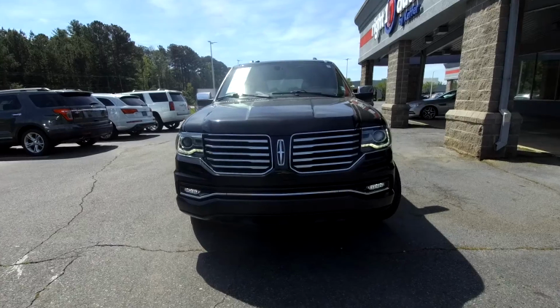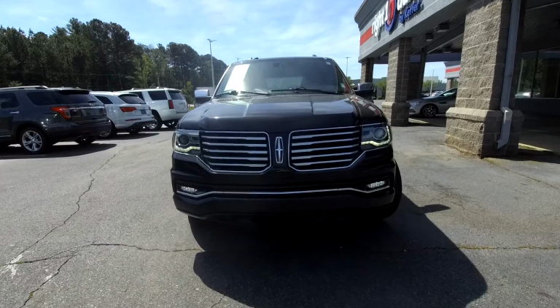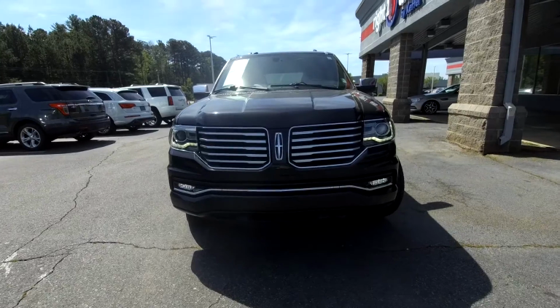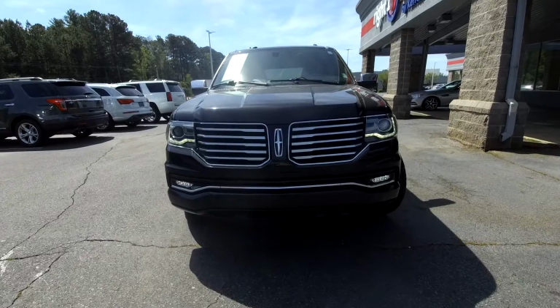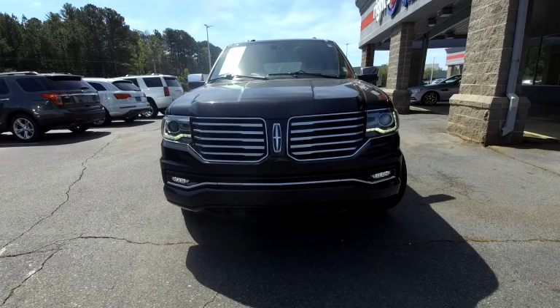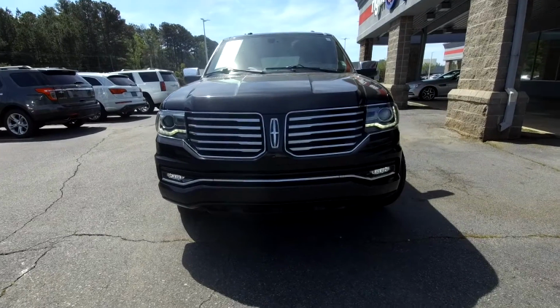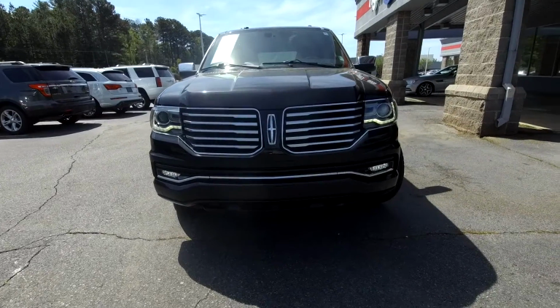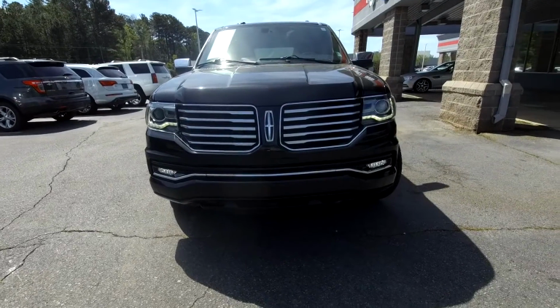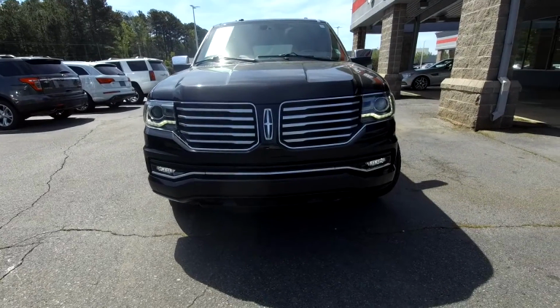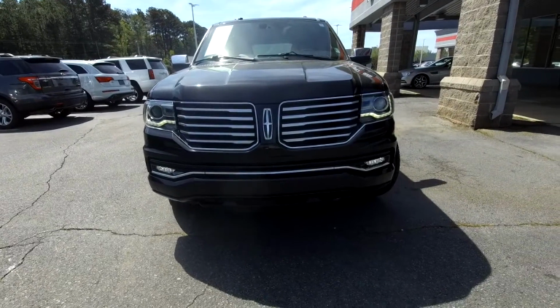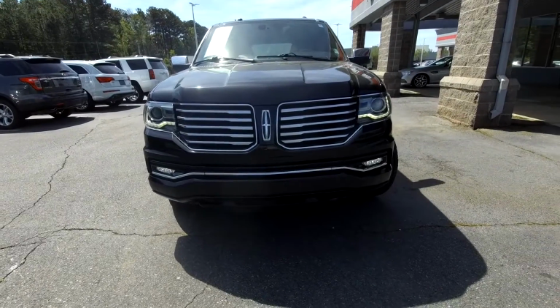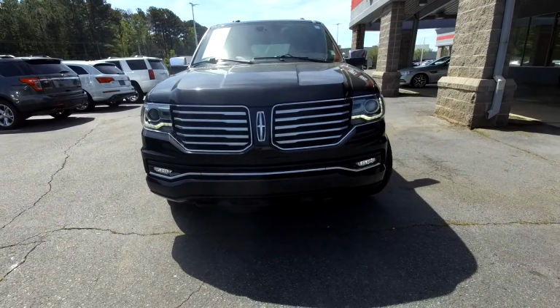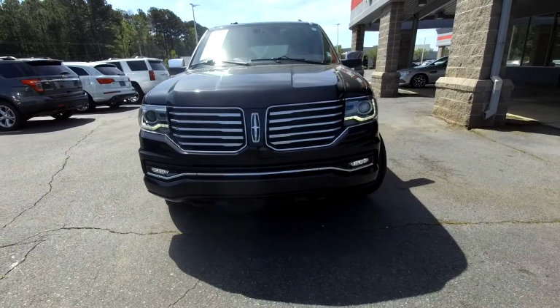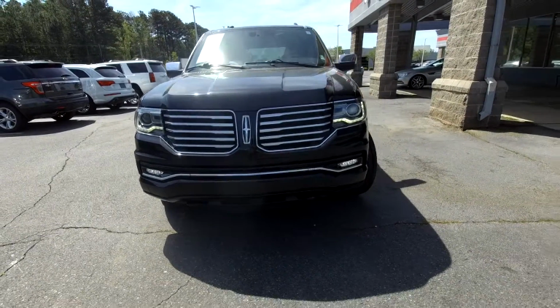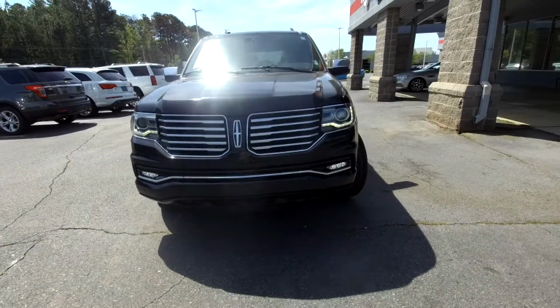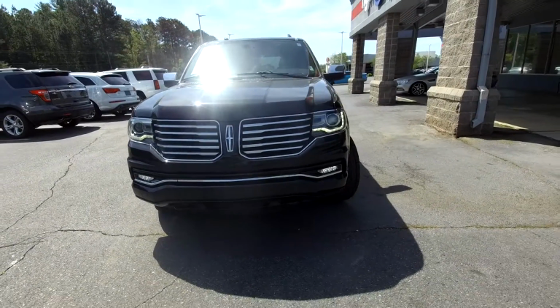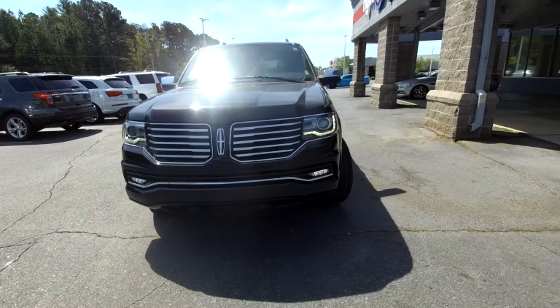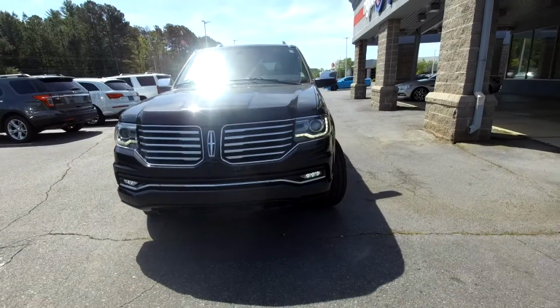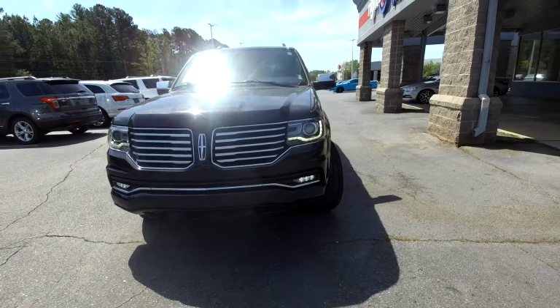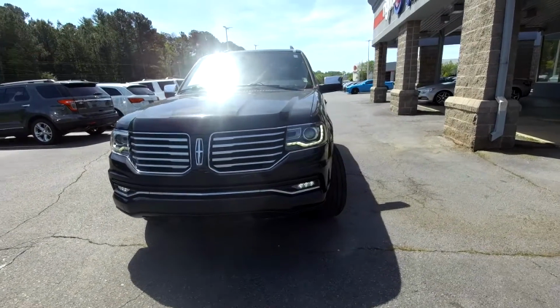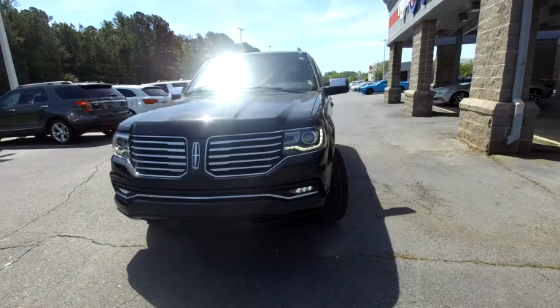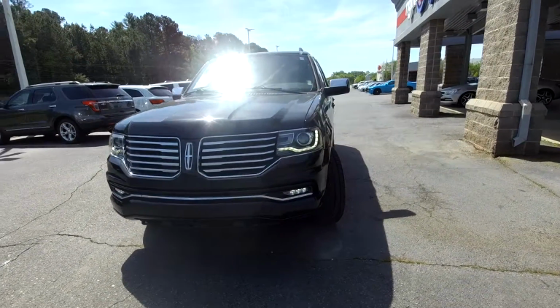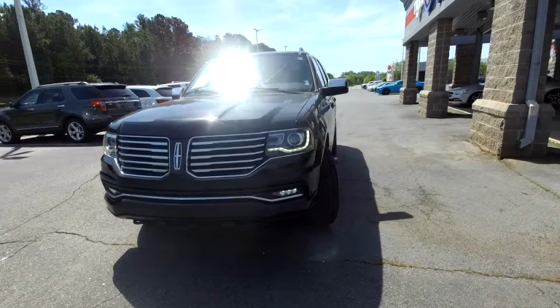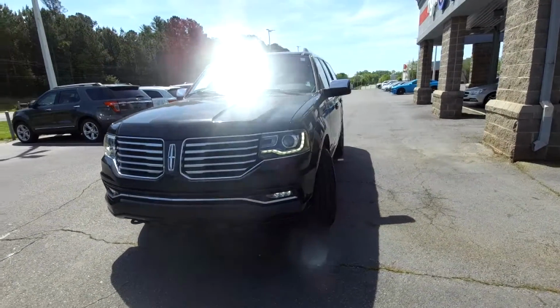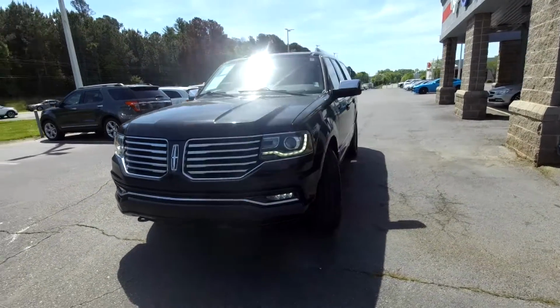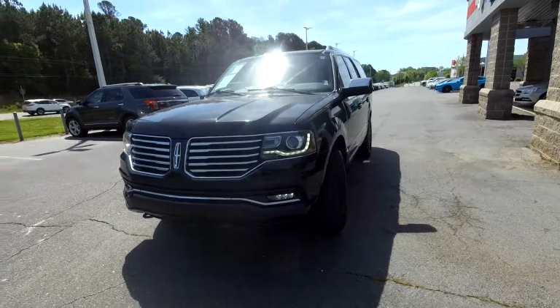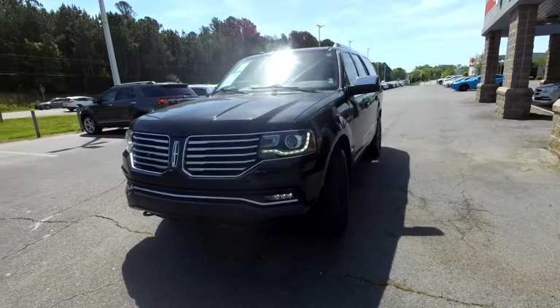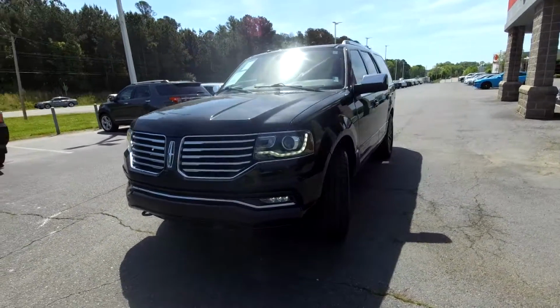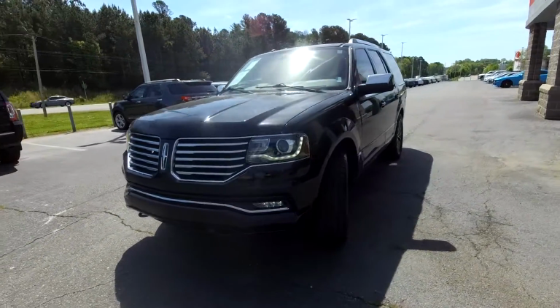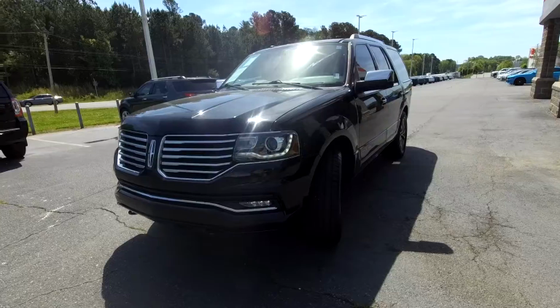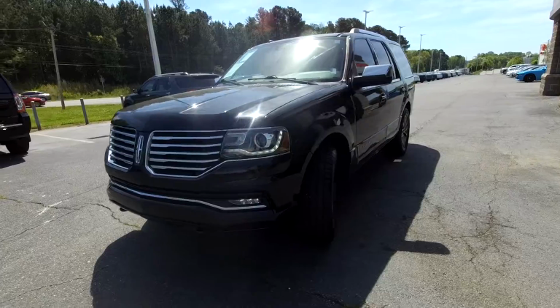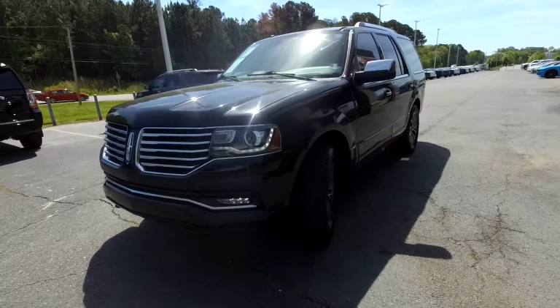Here you are today at Wright One Auto Sales, looking at a 2015 Lincoln Navigator.